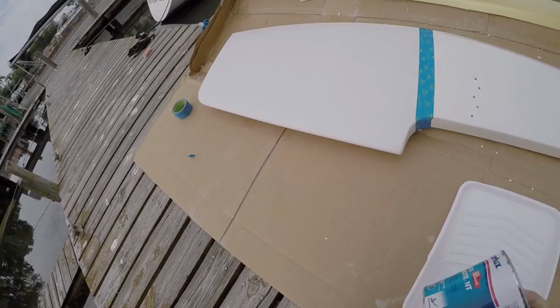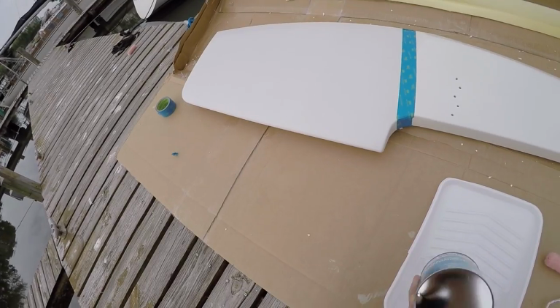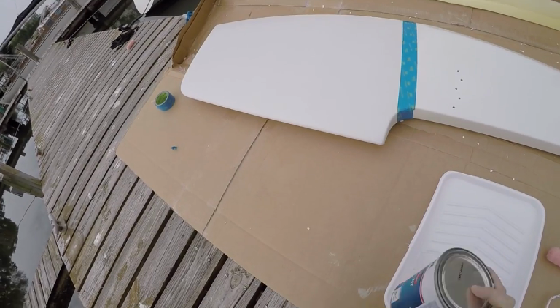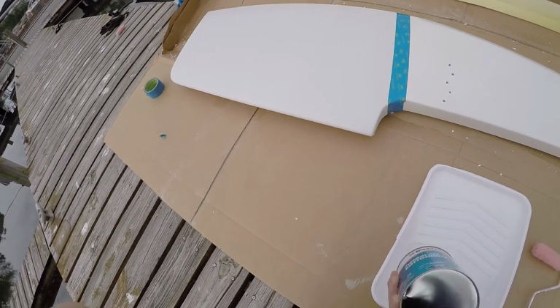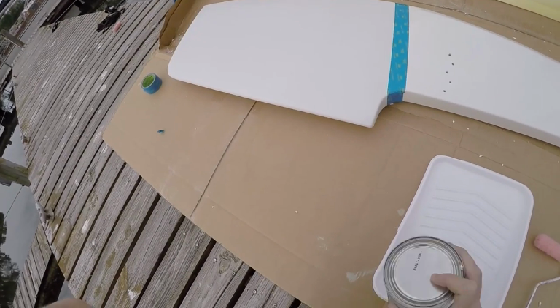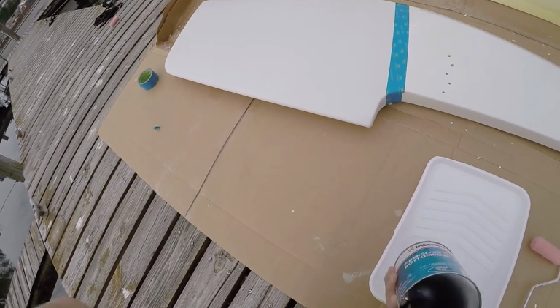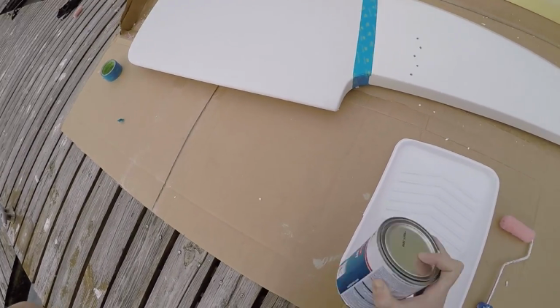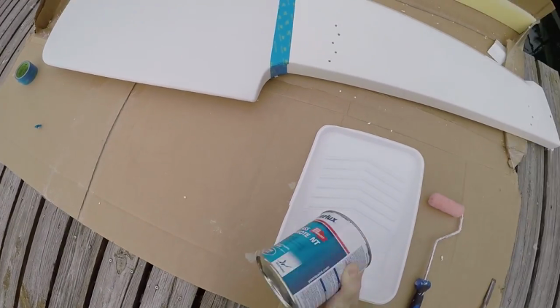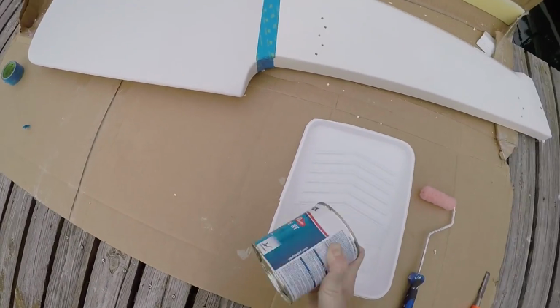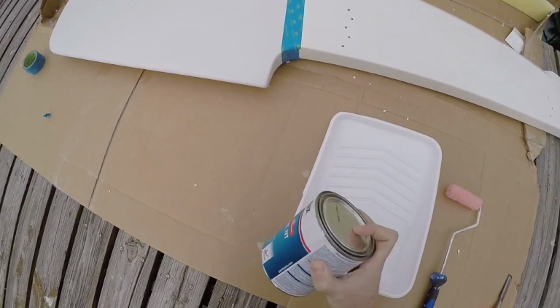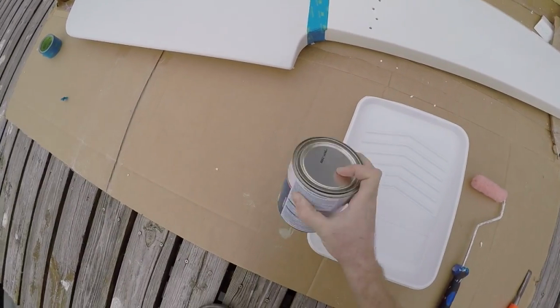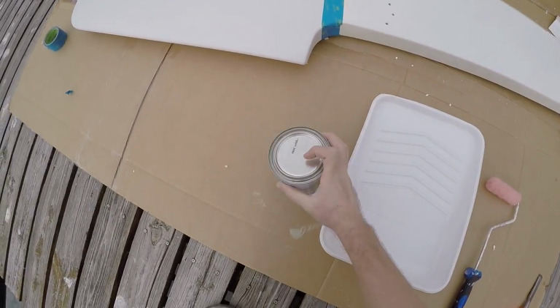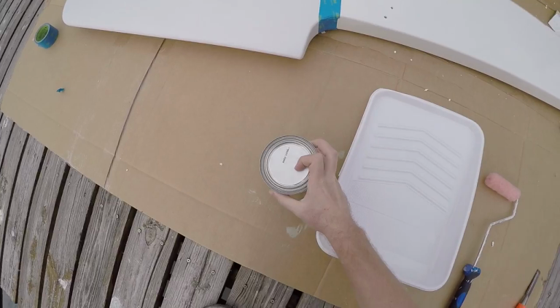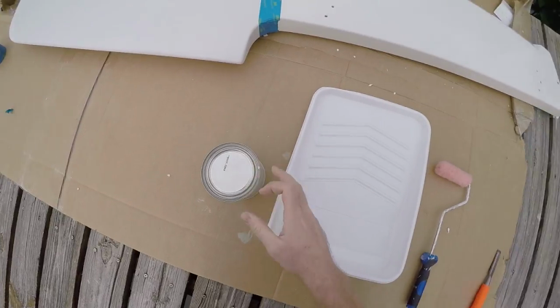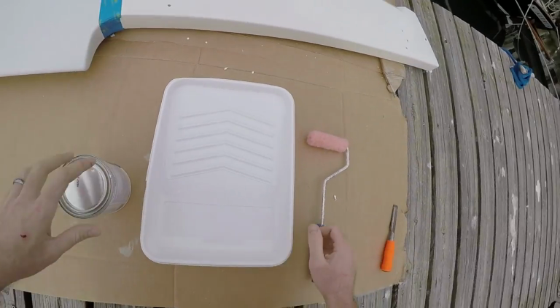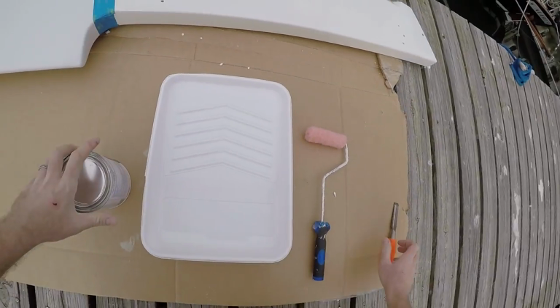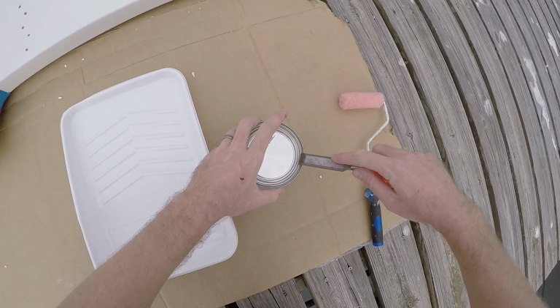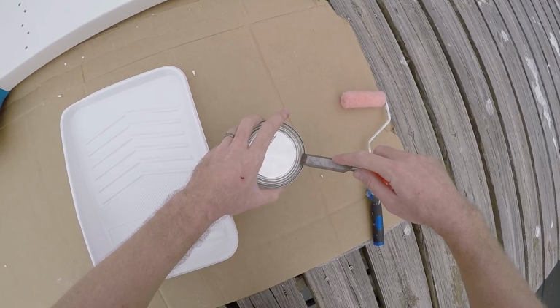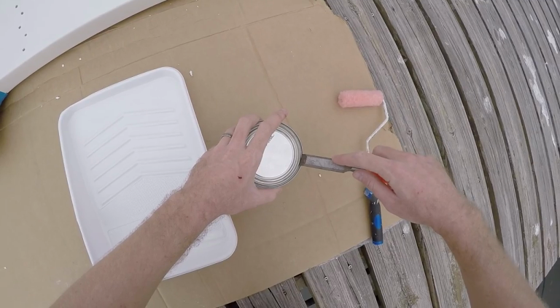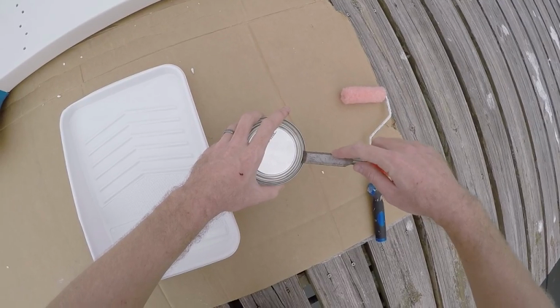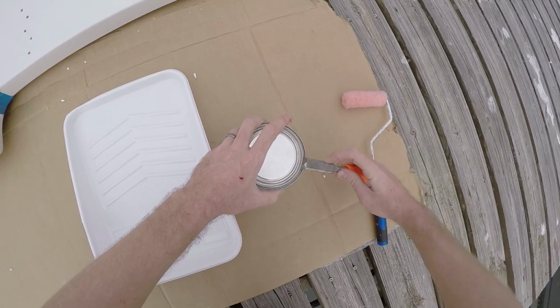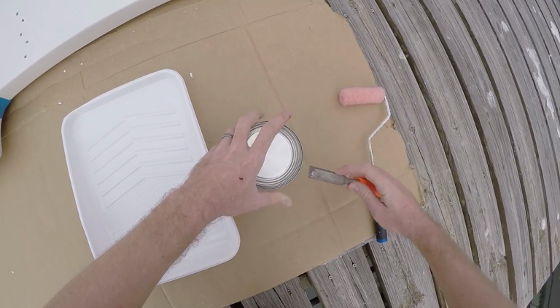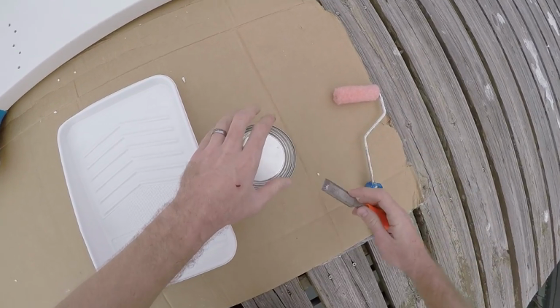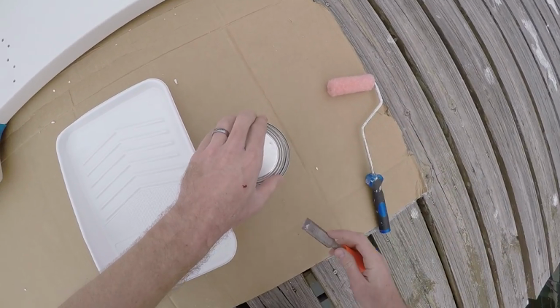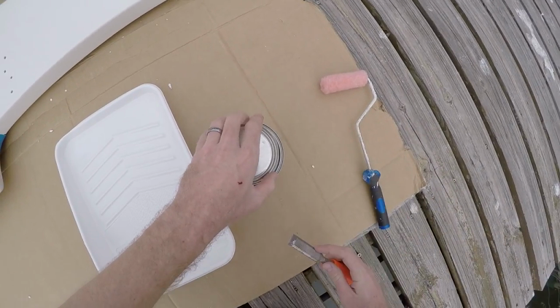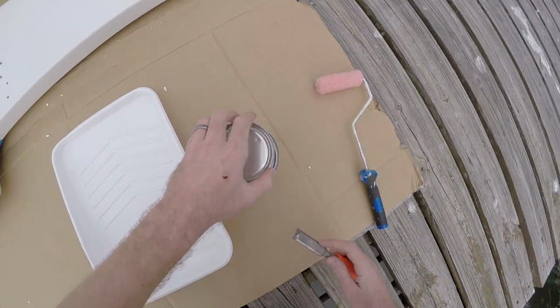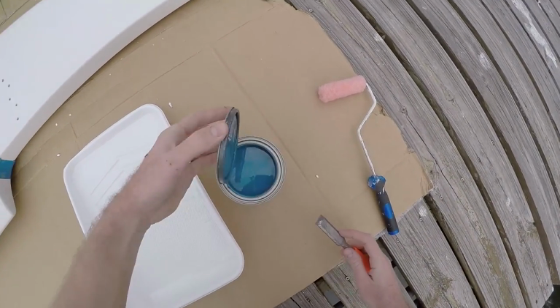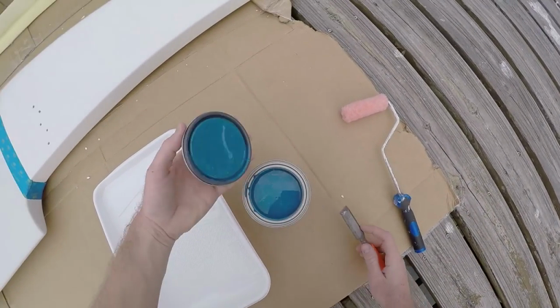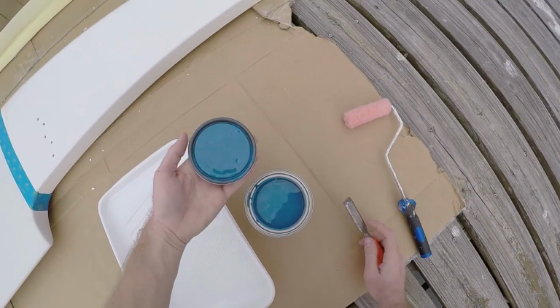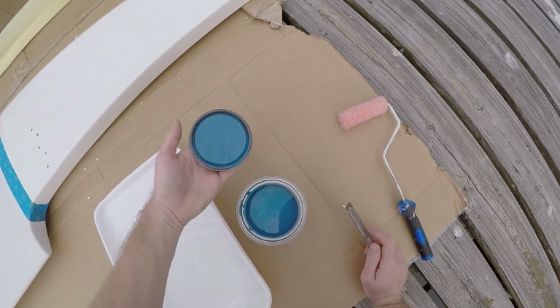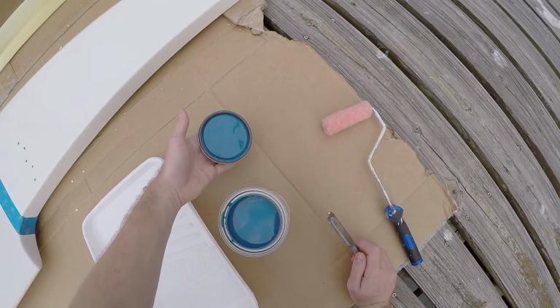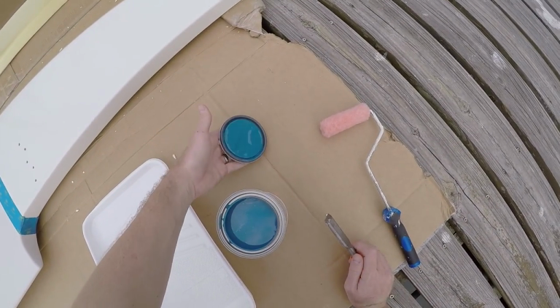While waiting on our sail kit to come, I gave the rudder two coats of Interlux fiberglass bottom coat. The surface was already prepped and ready for bottom paint.